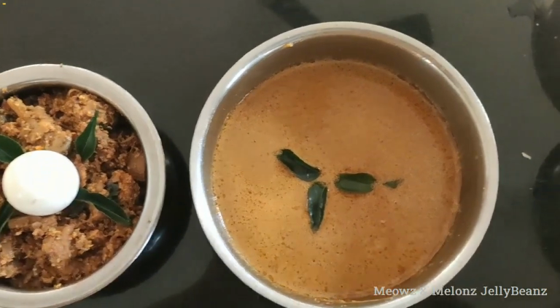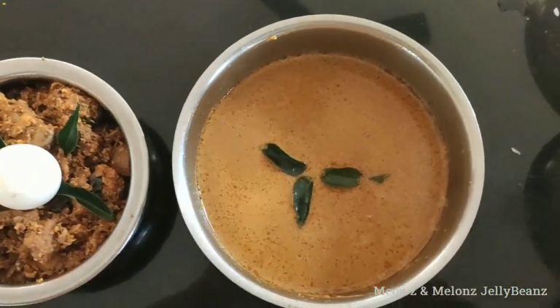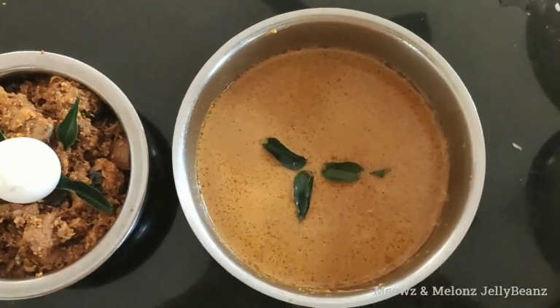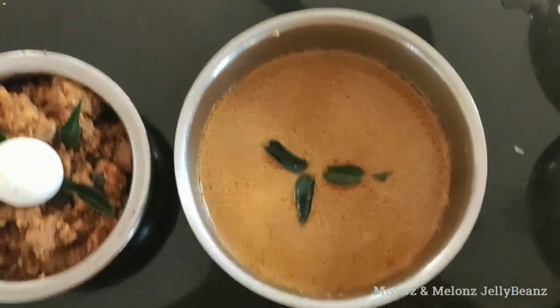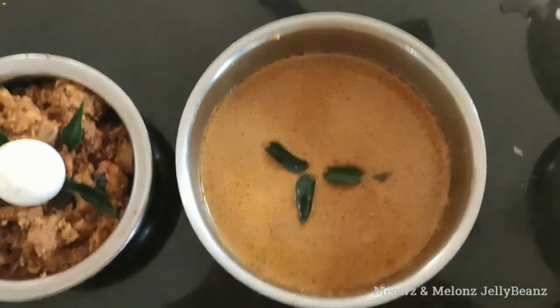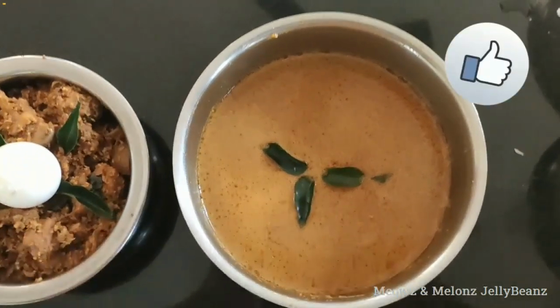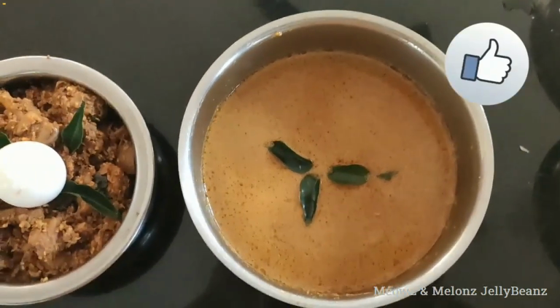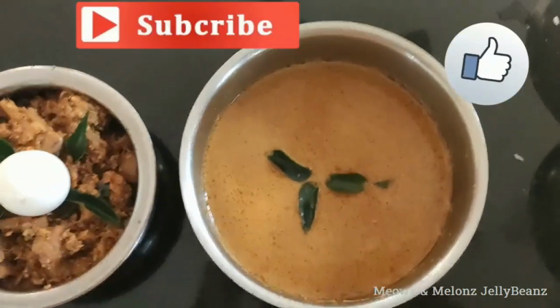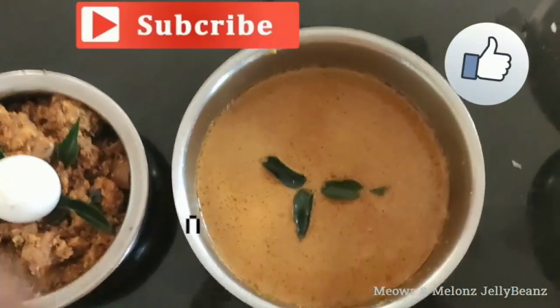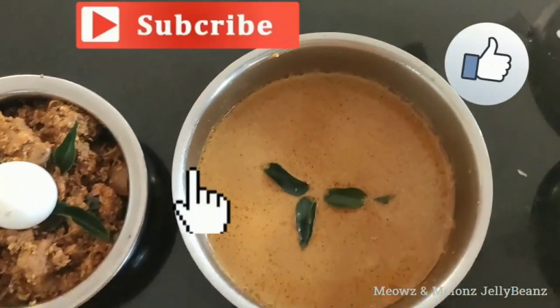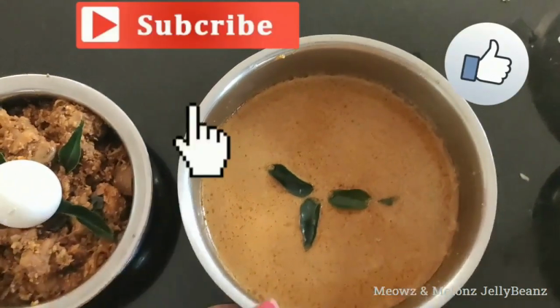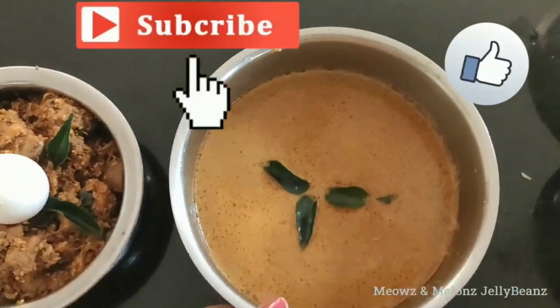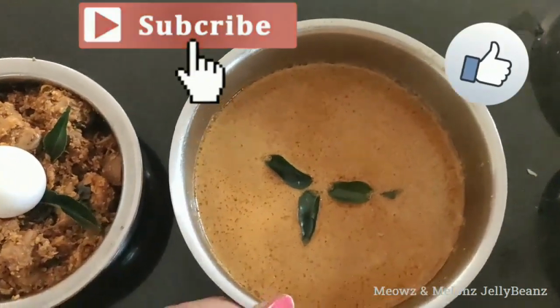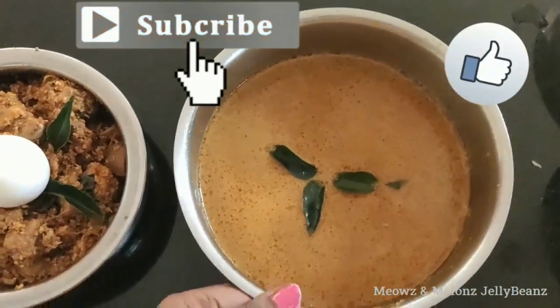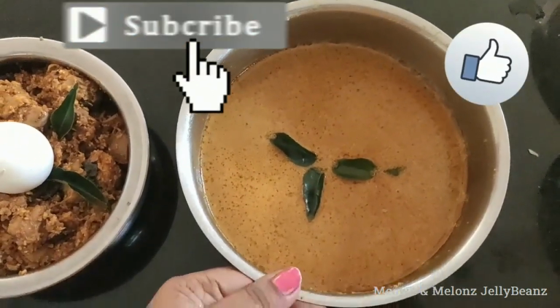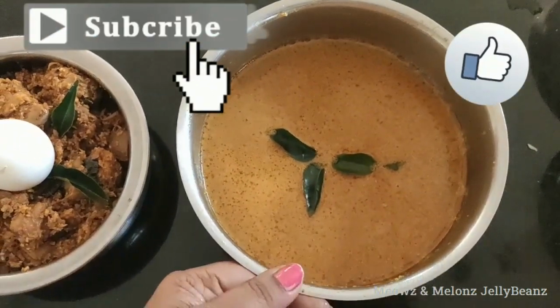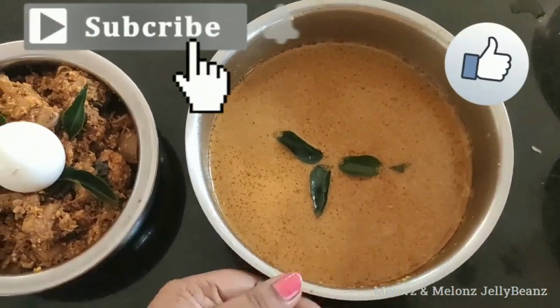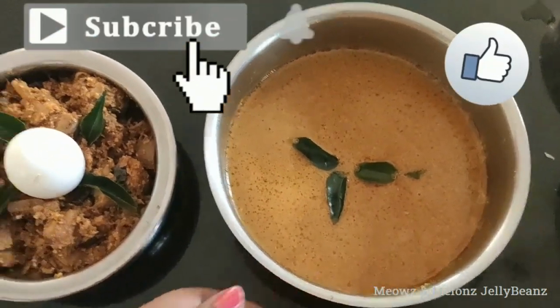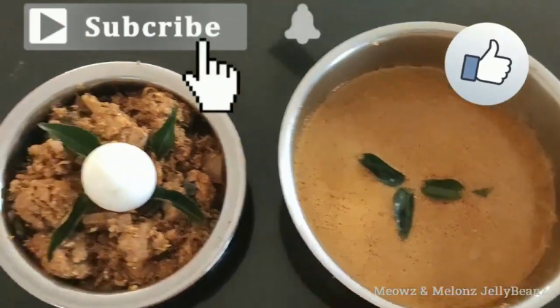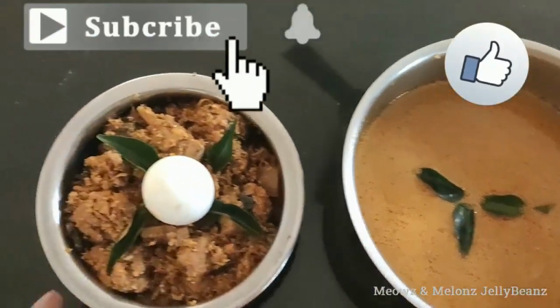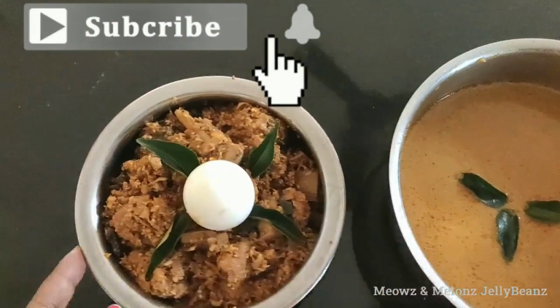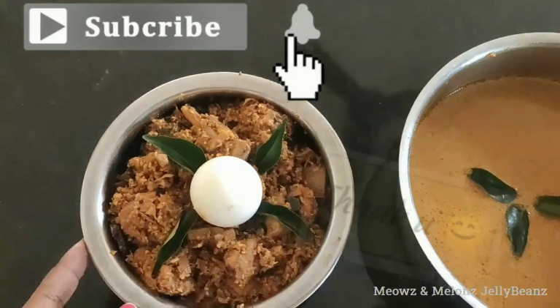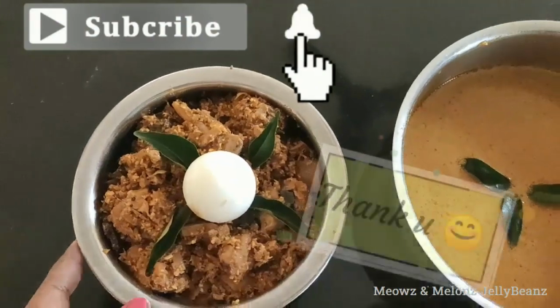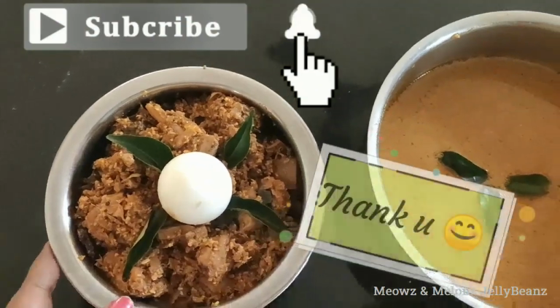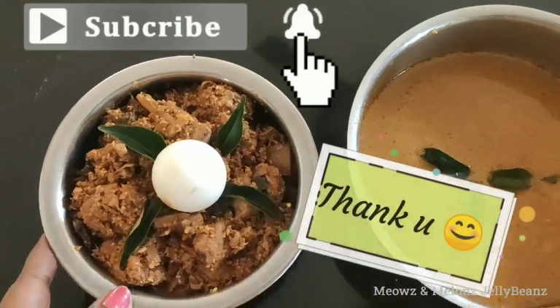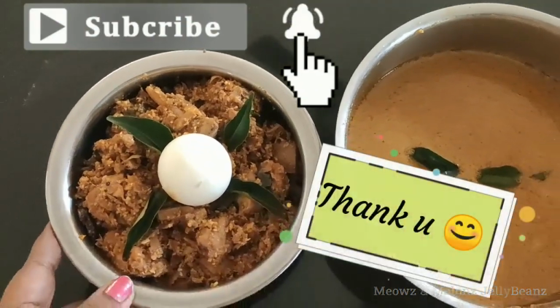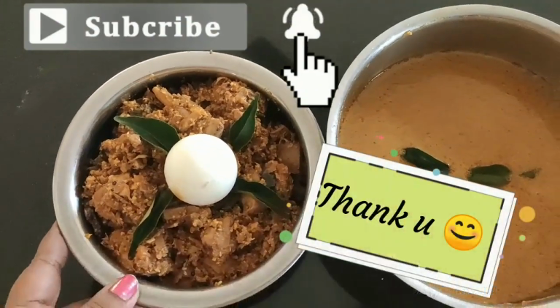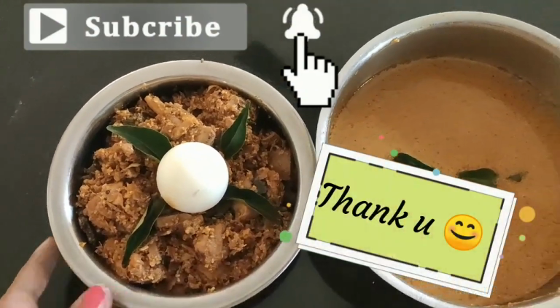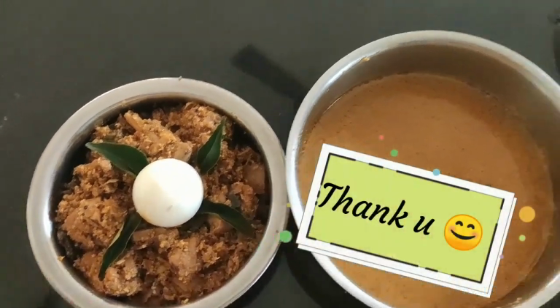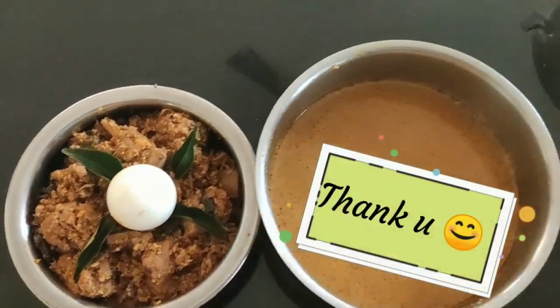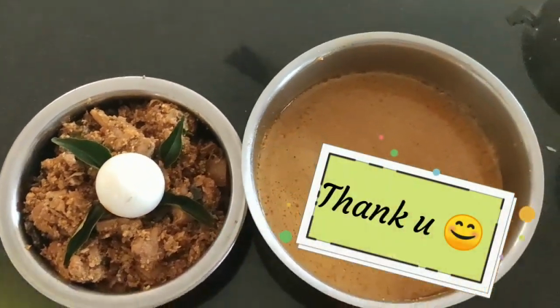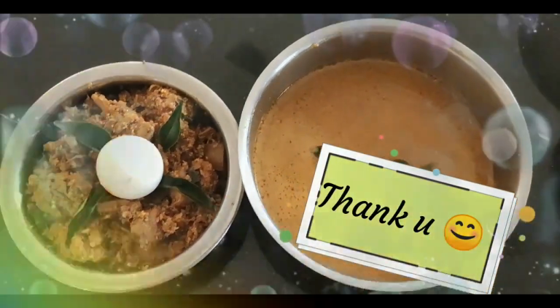Don't forget to like and share. Thank you all, see you in the next video. Thank you.